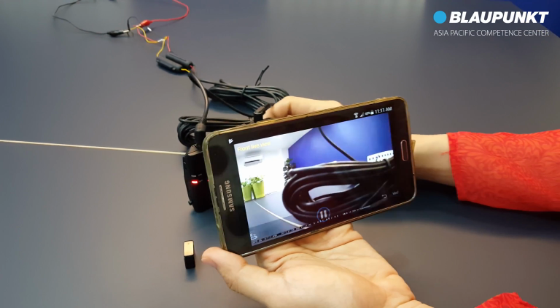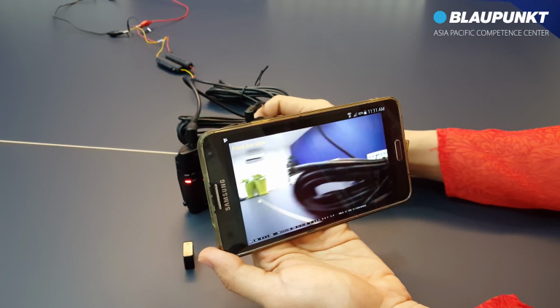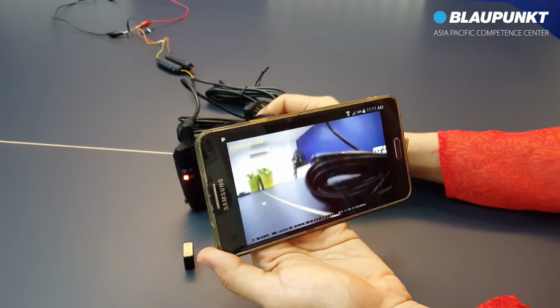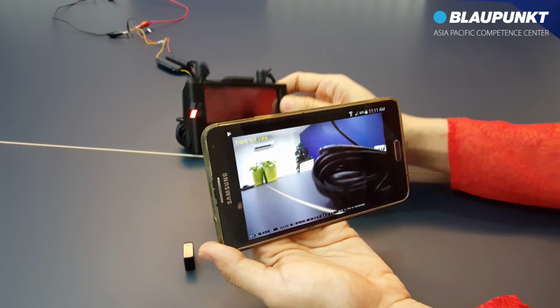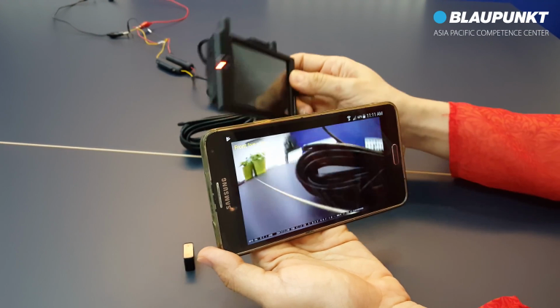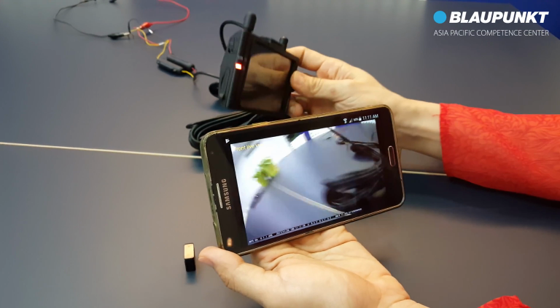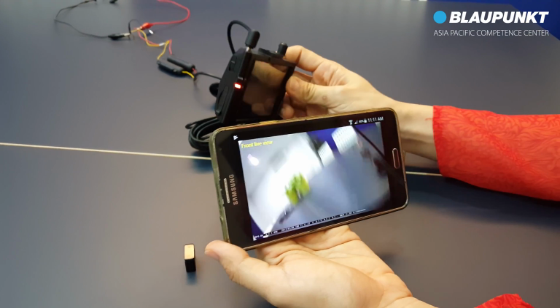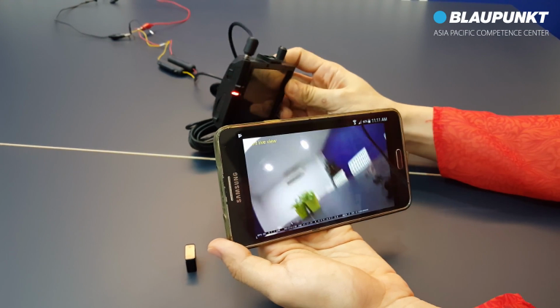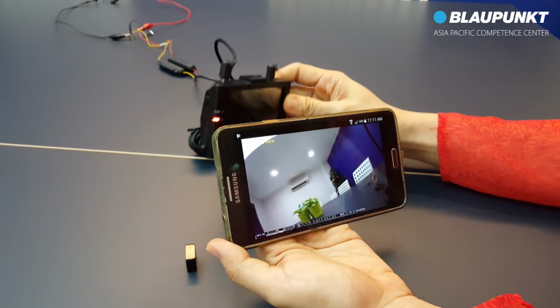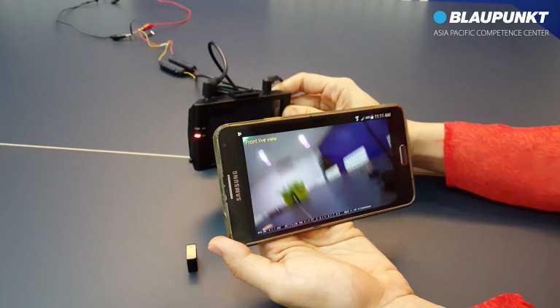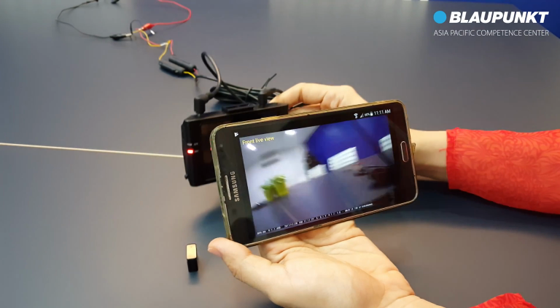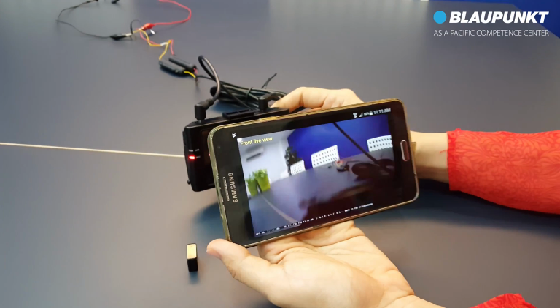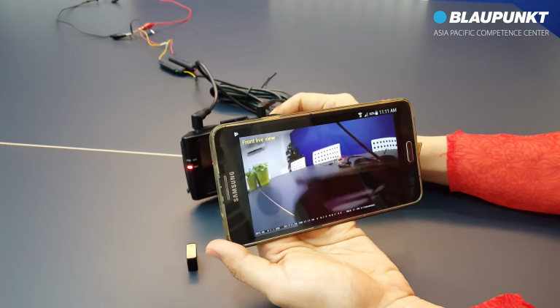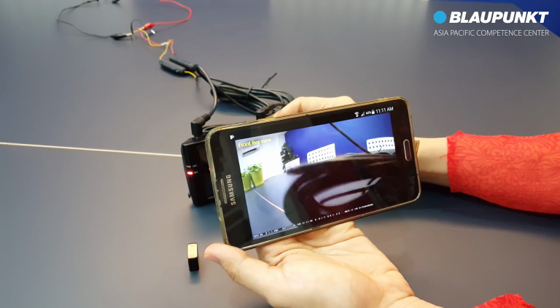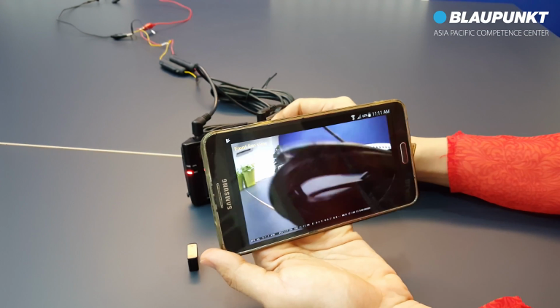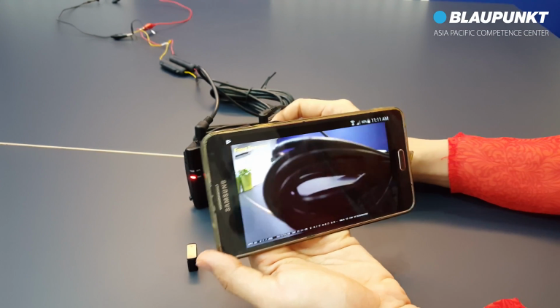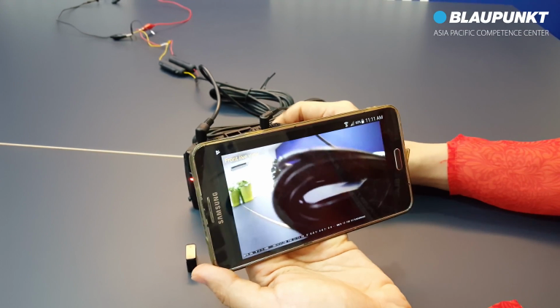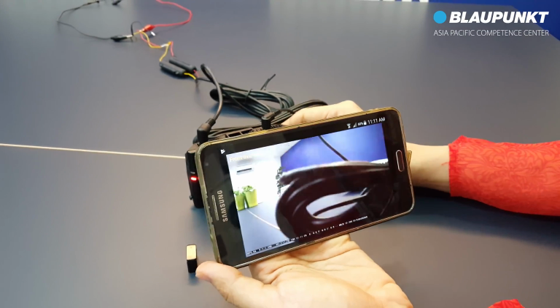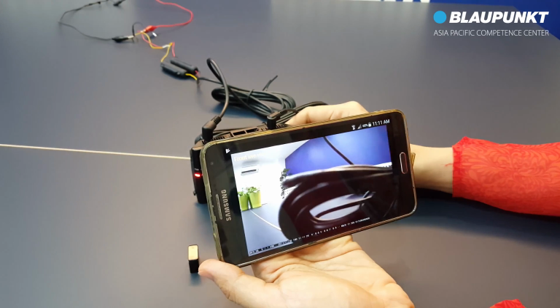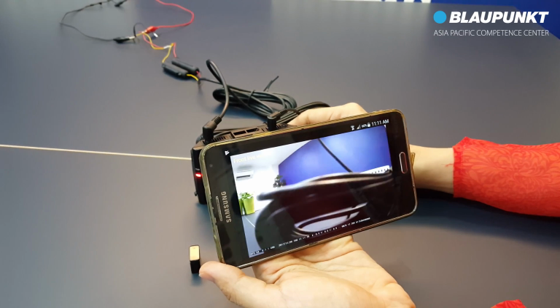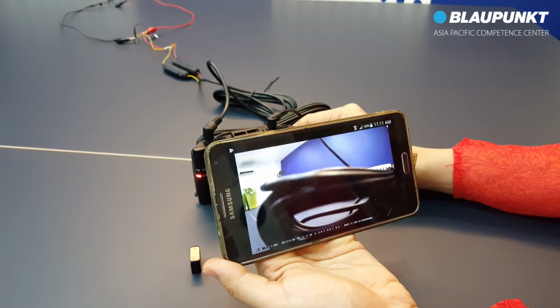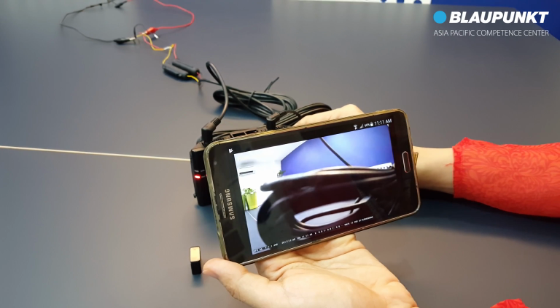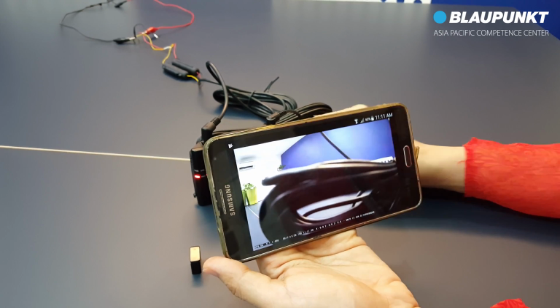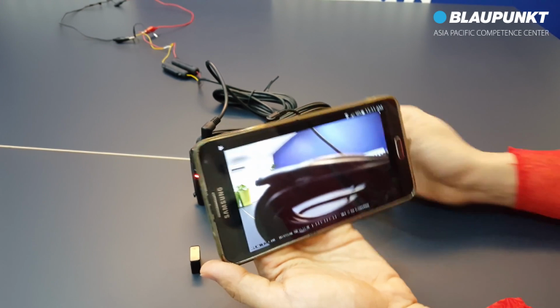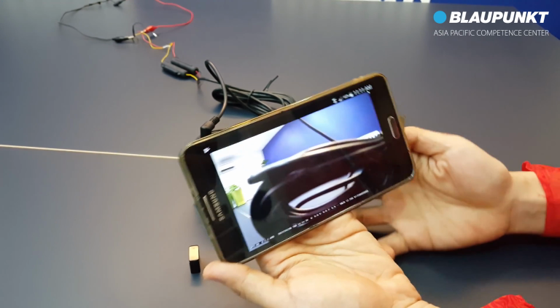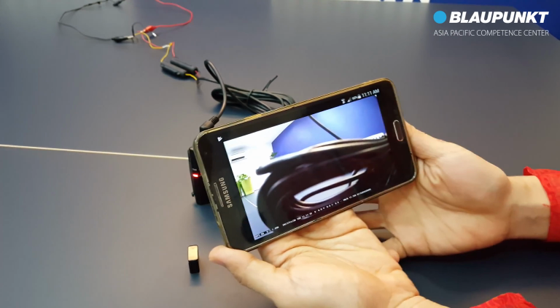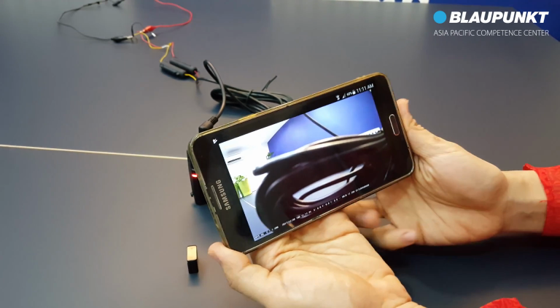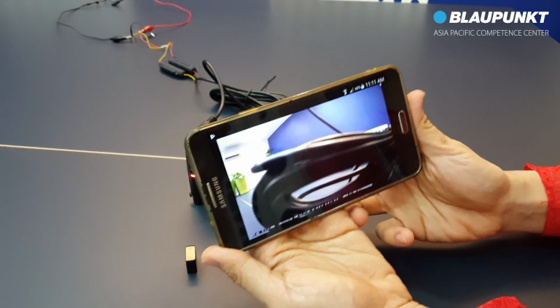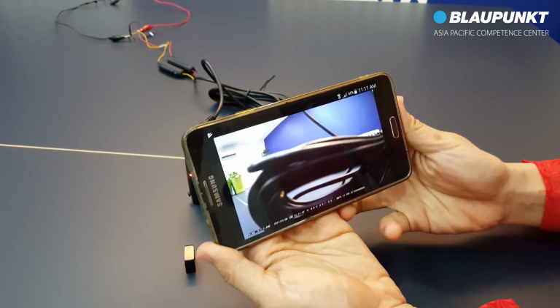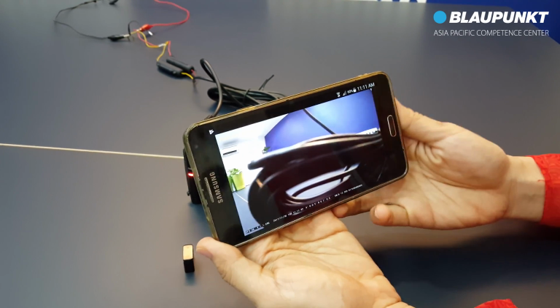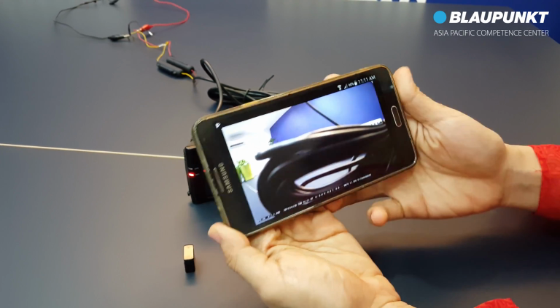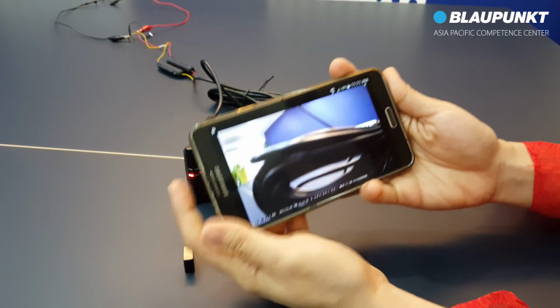This is the live view of the front camera. To switch between the front and rear camera, select this button.